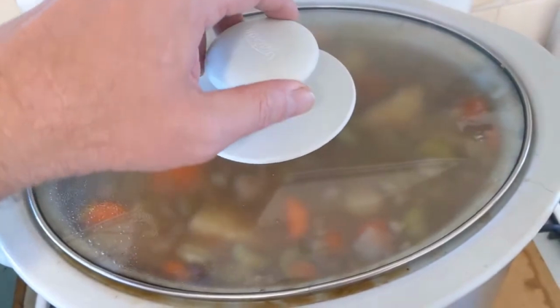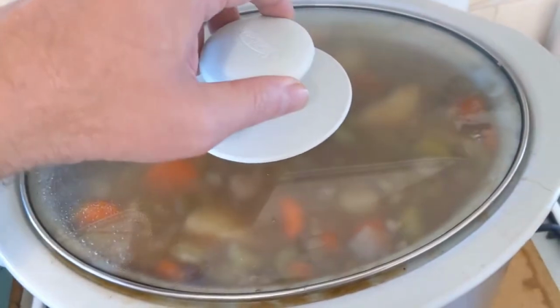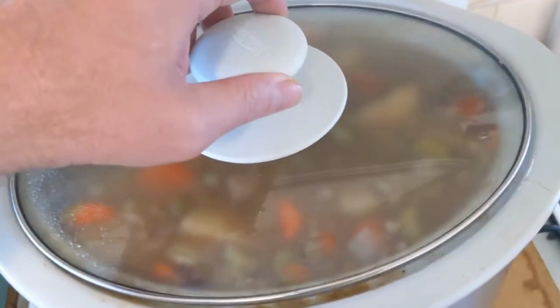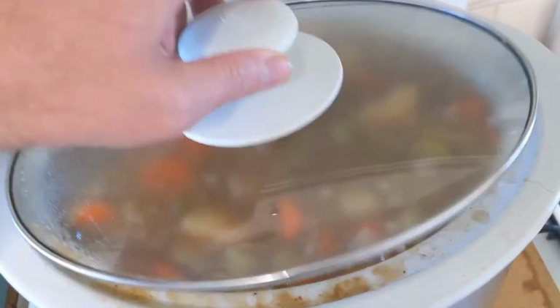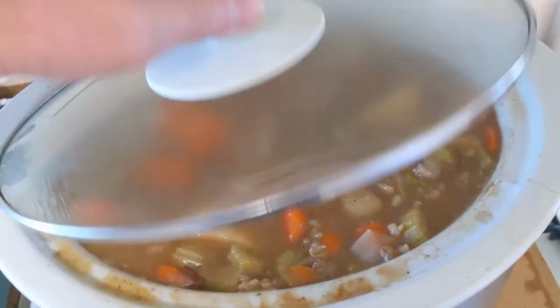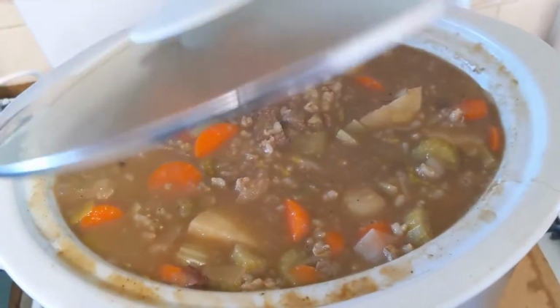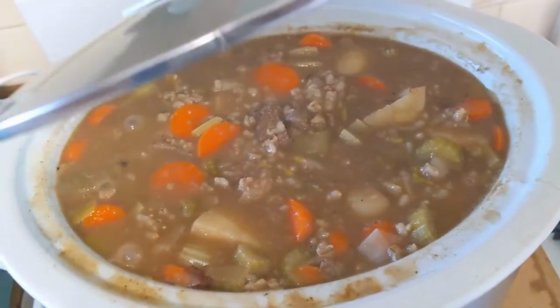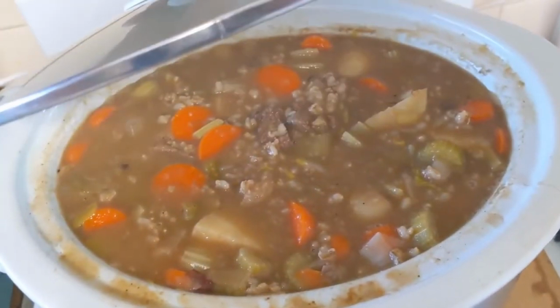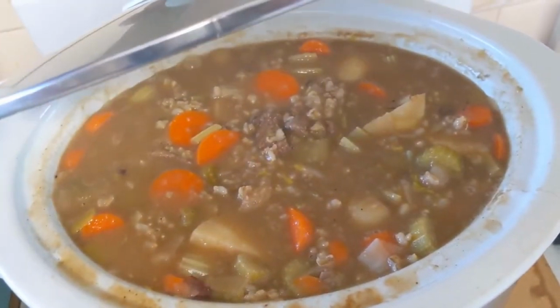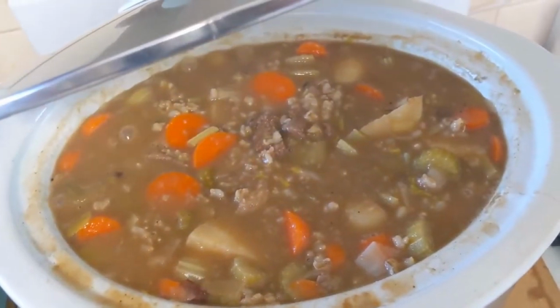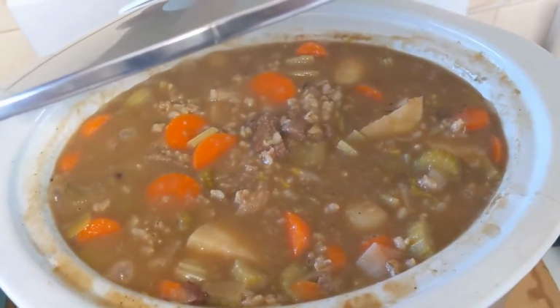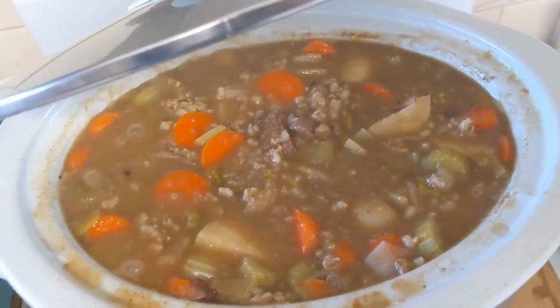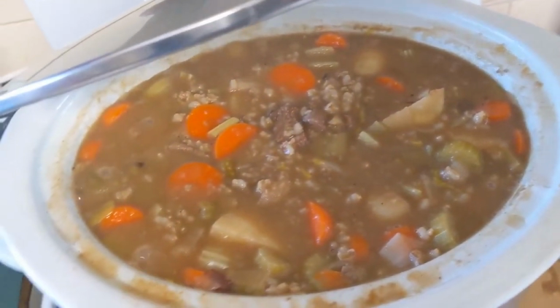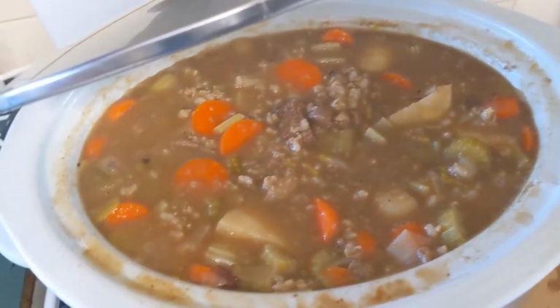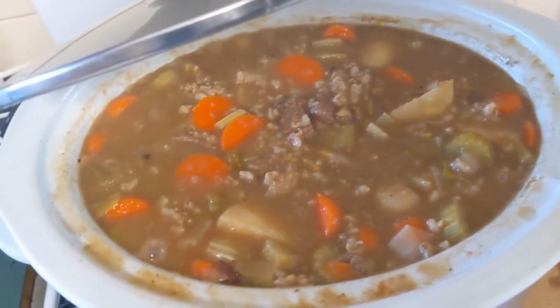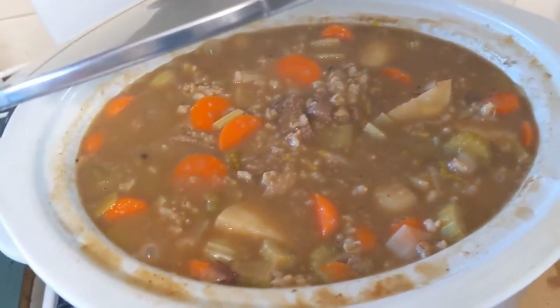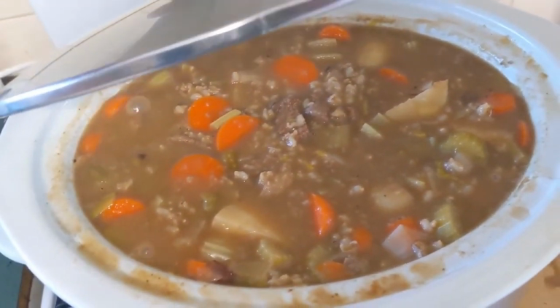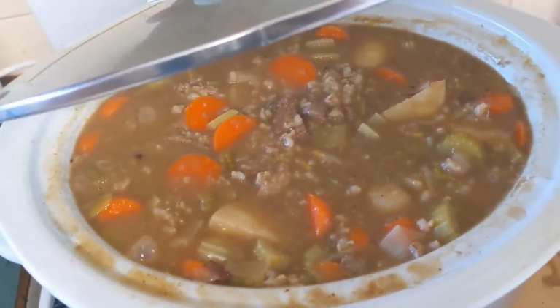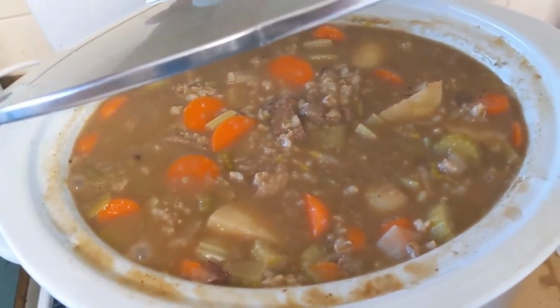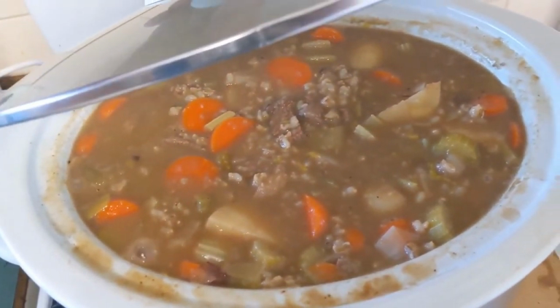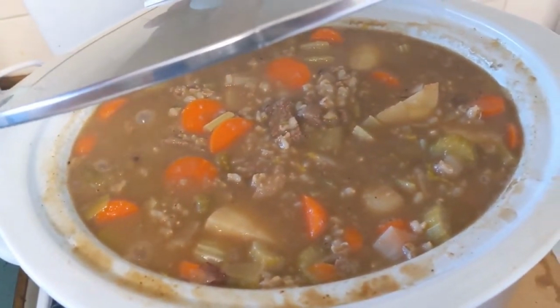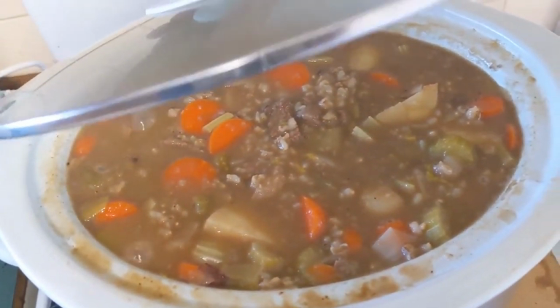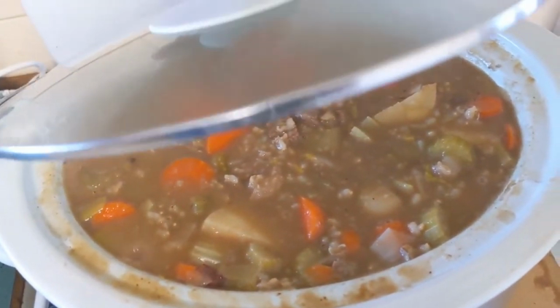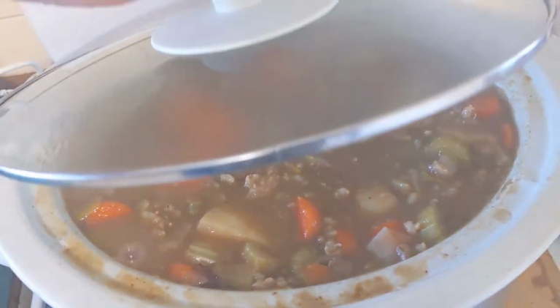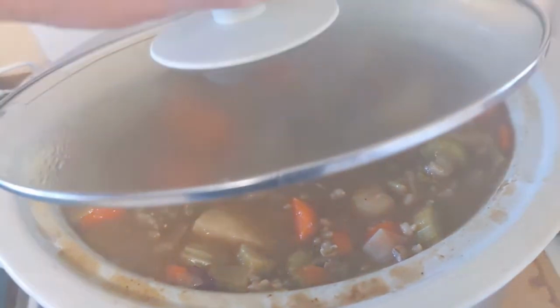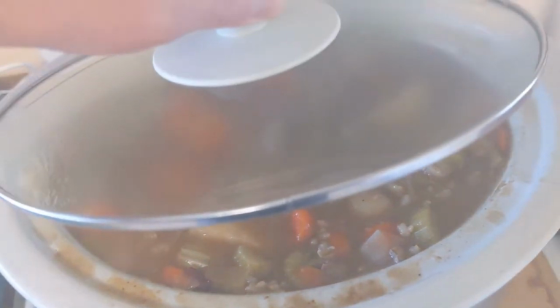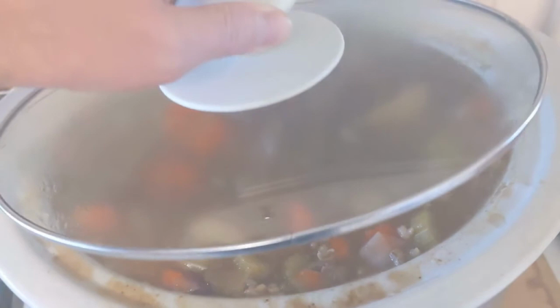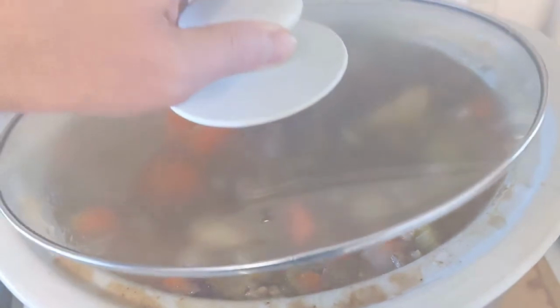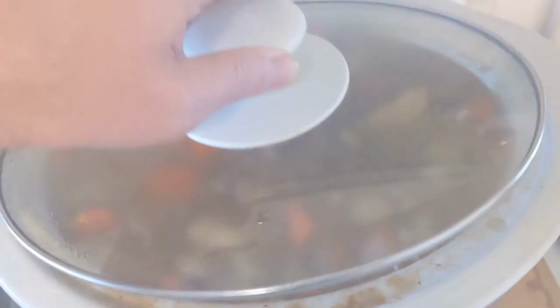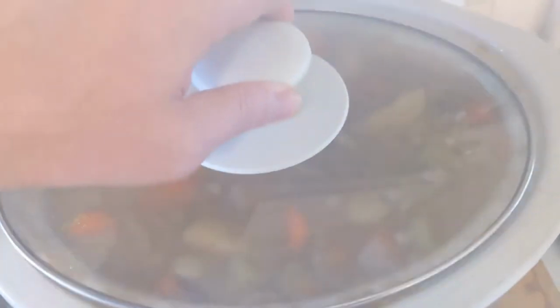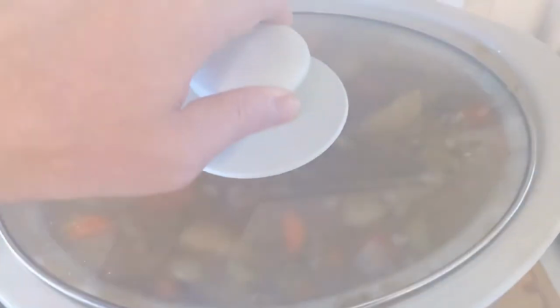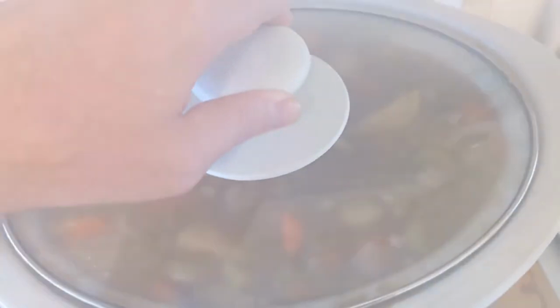You can feed a family on this — it's about four or five servings. All done.